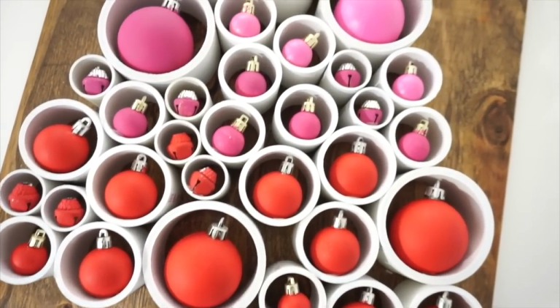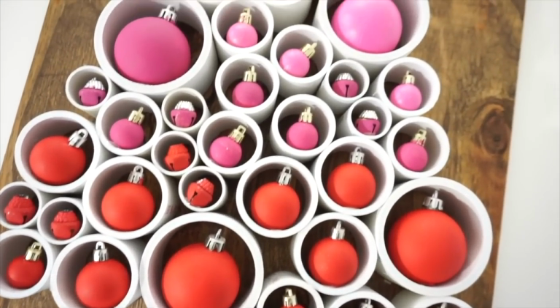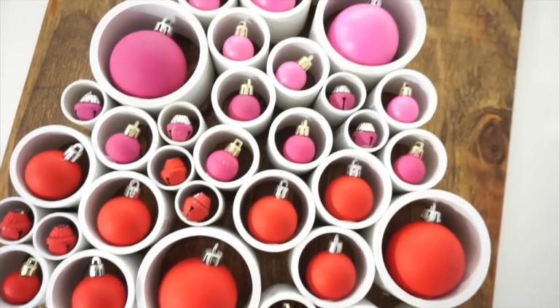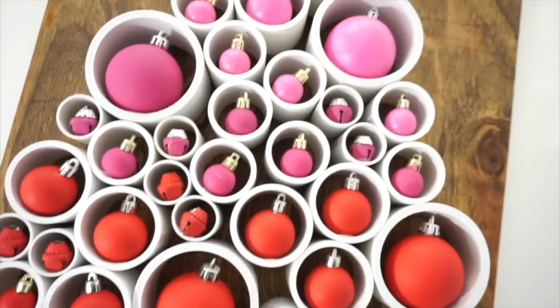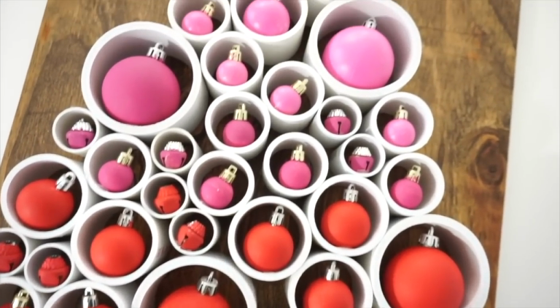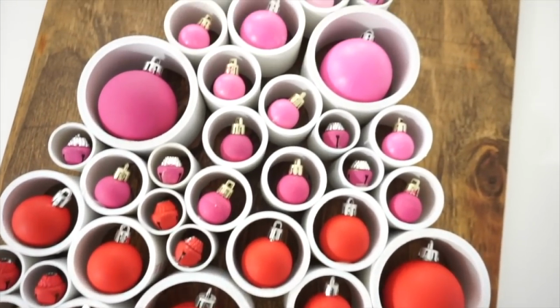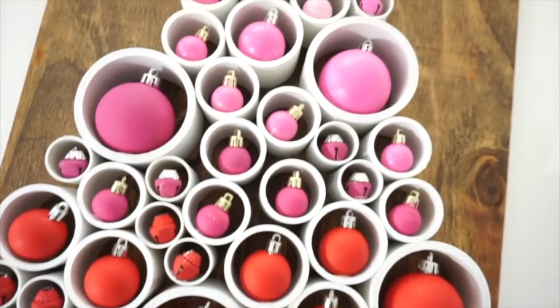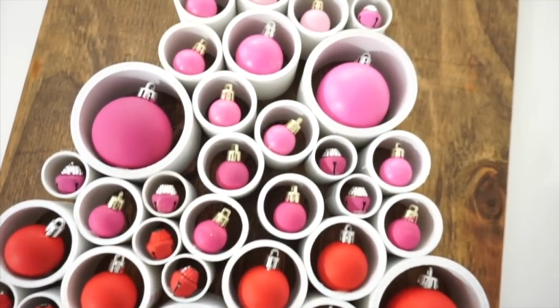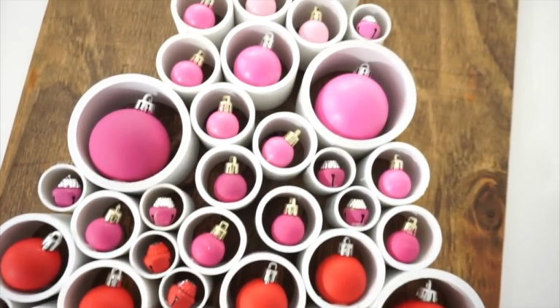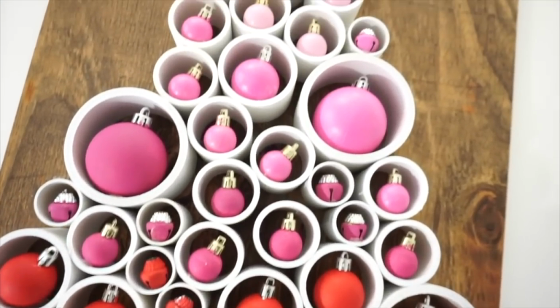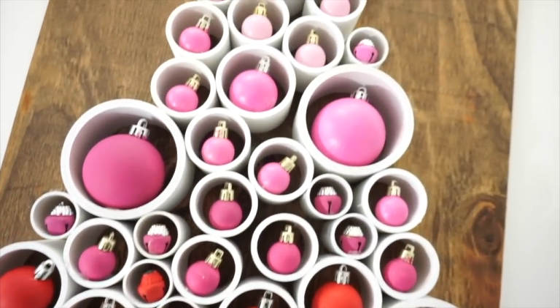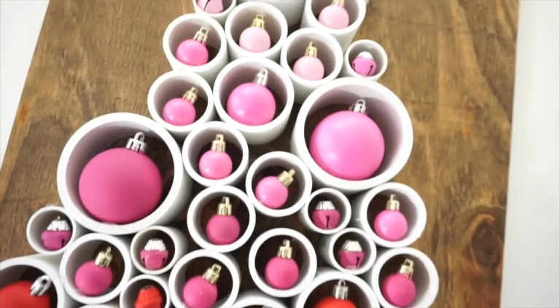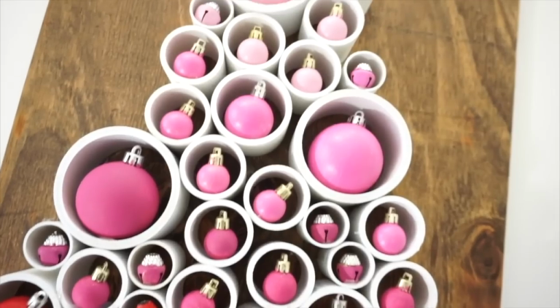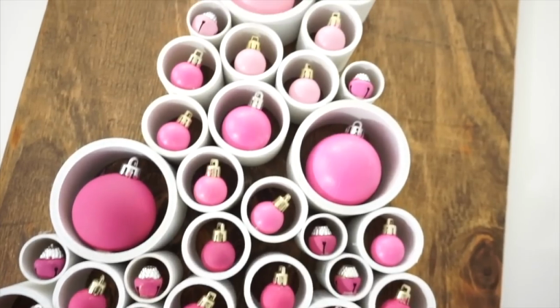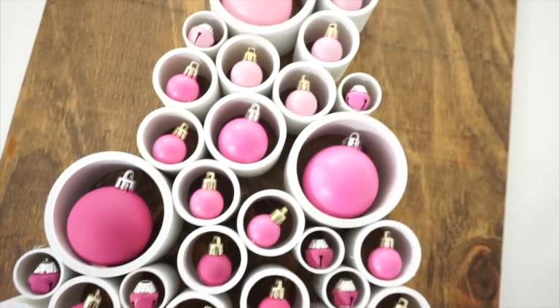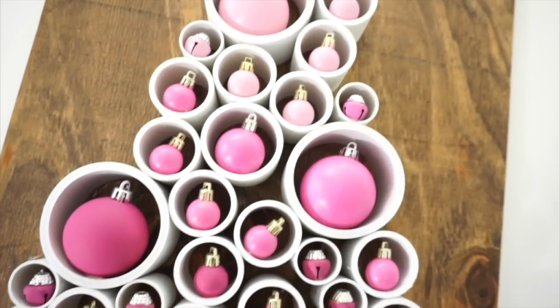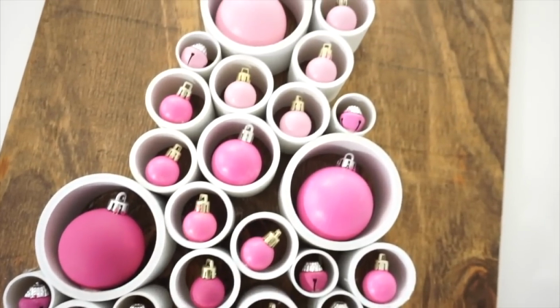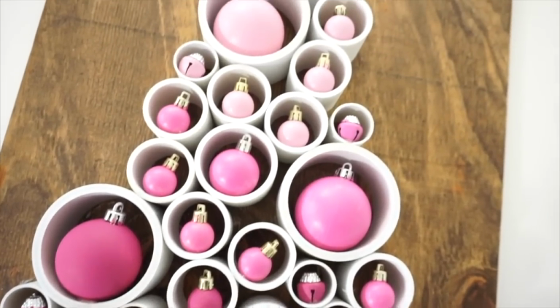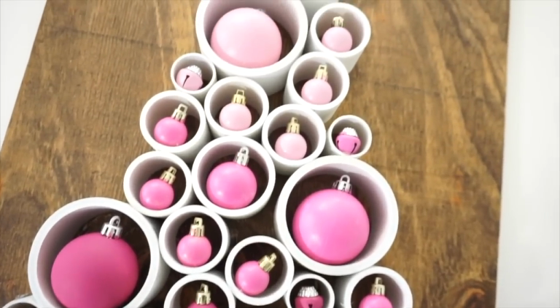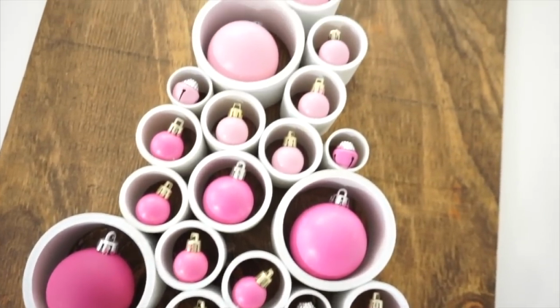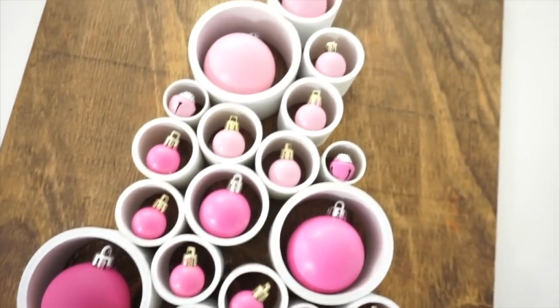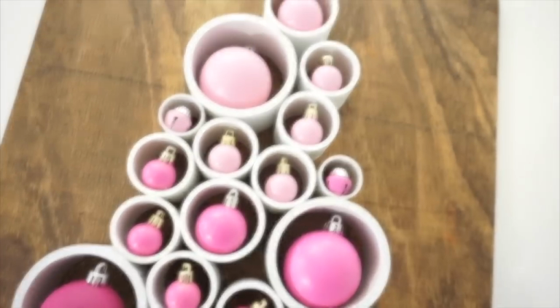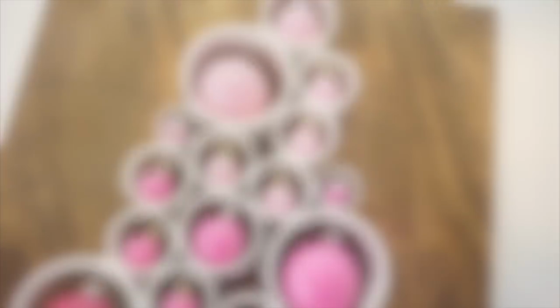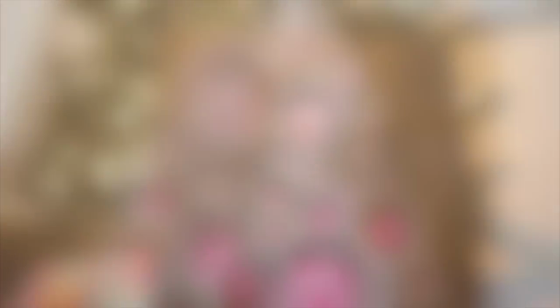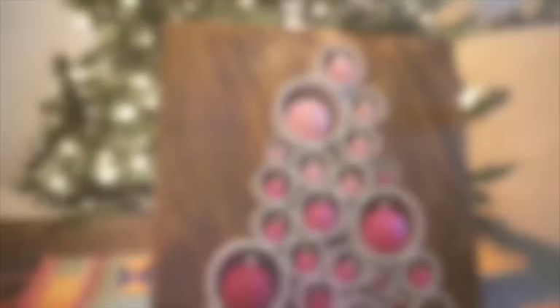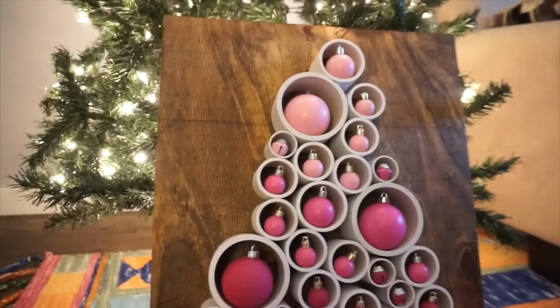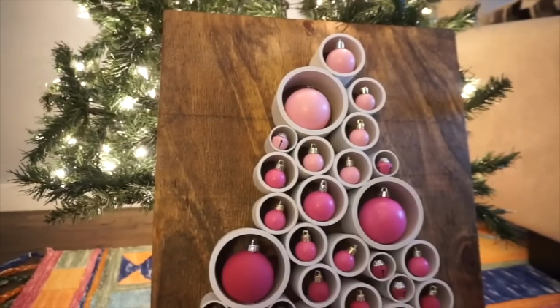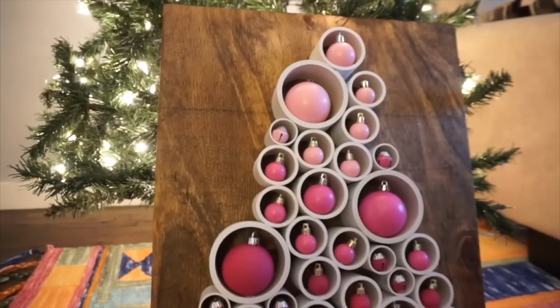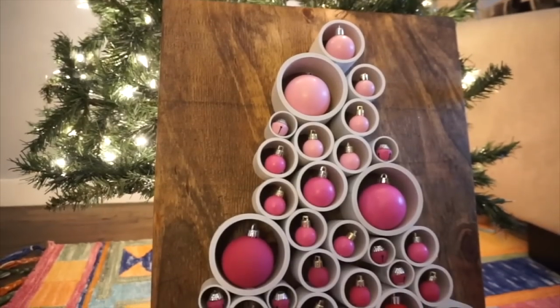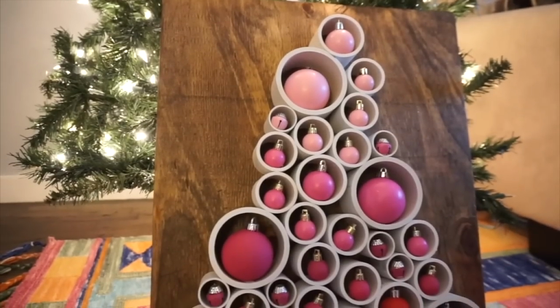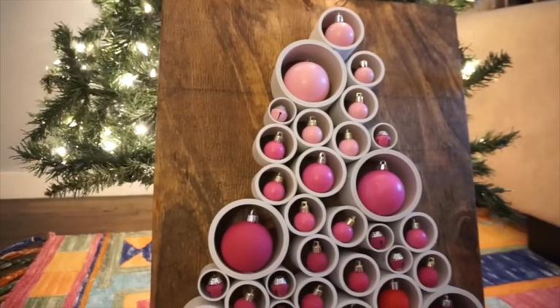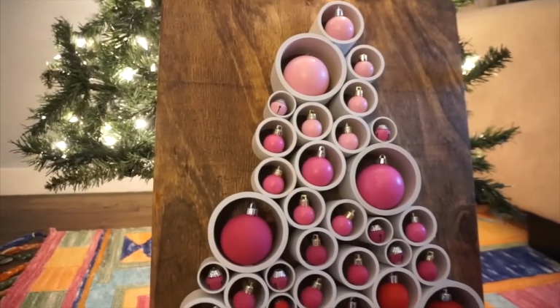I hope this video inspired you to create your own PVC tree this holiday season. See you in my next video!